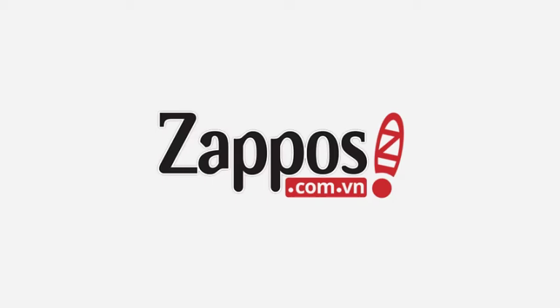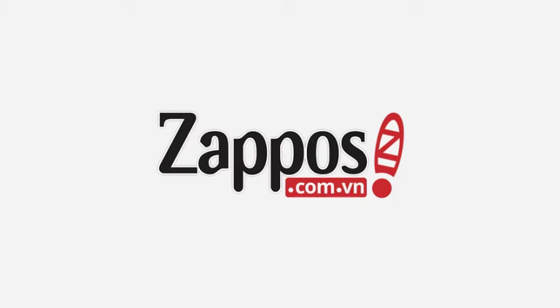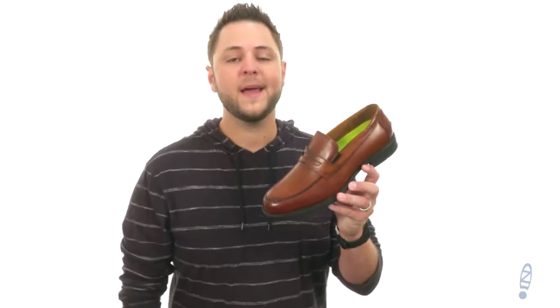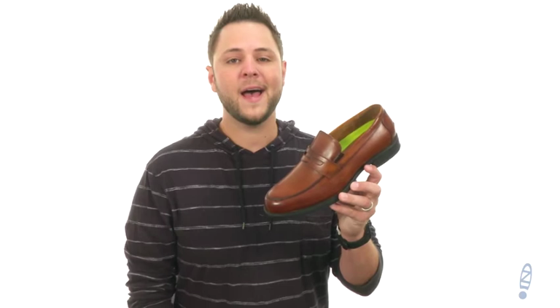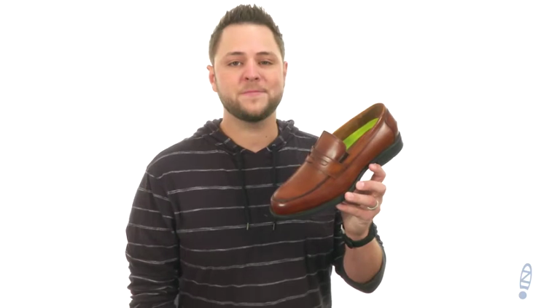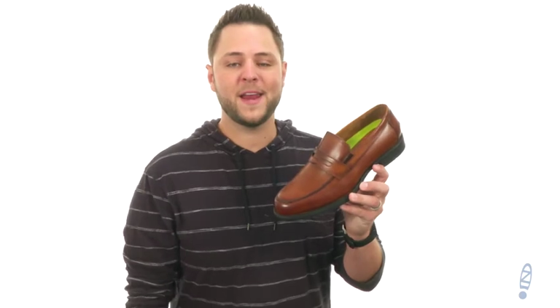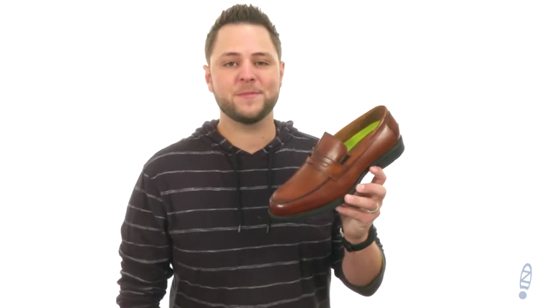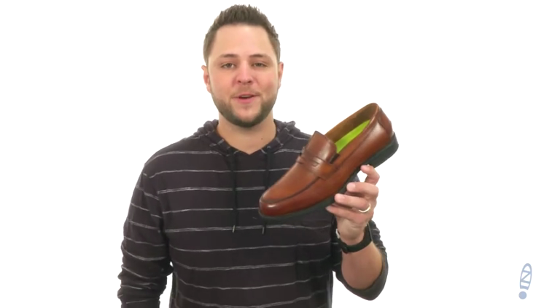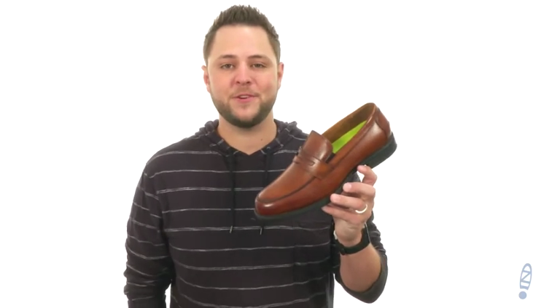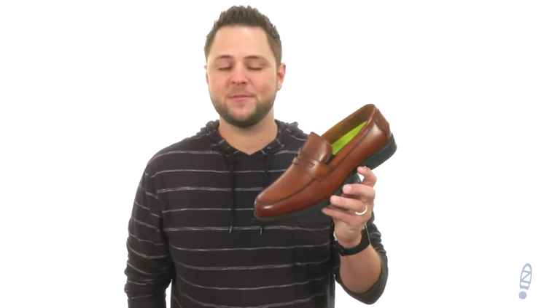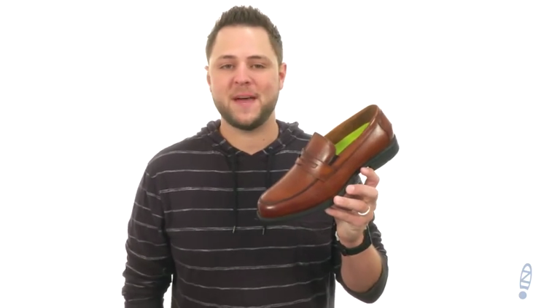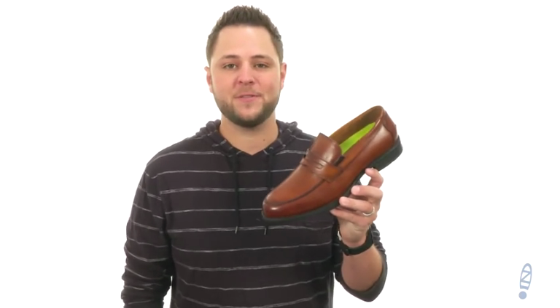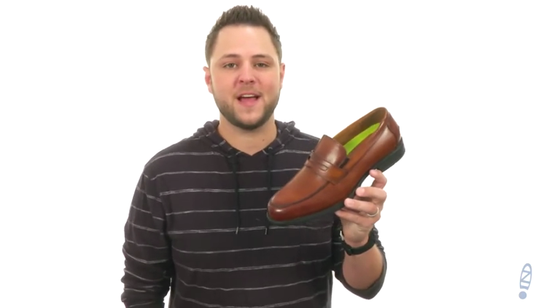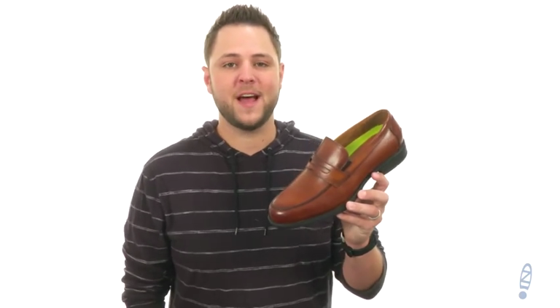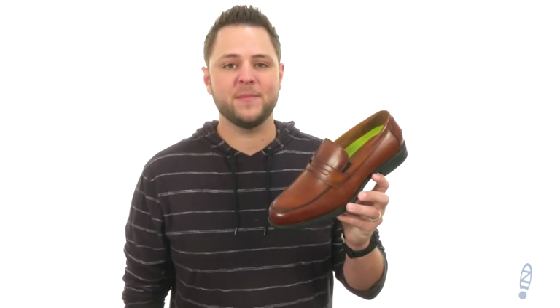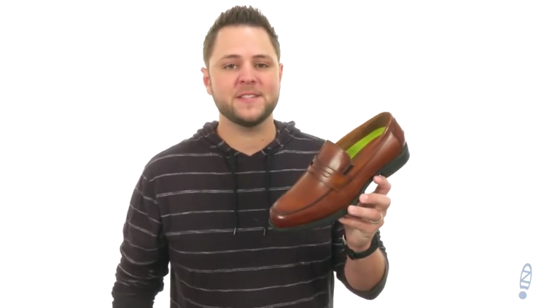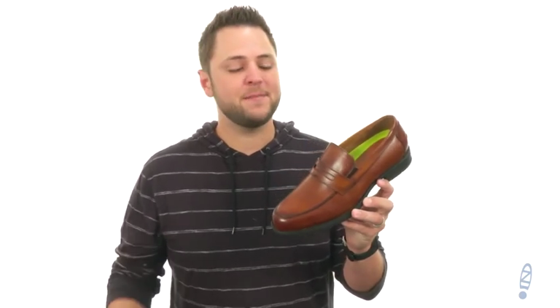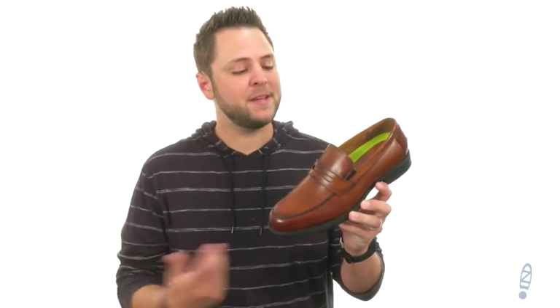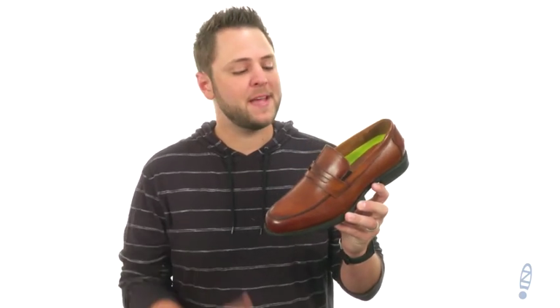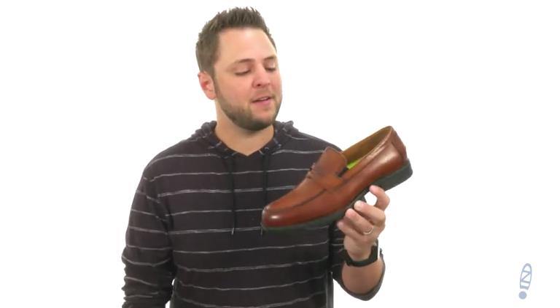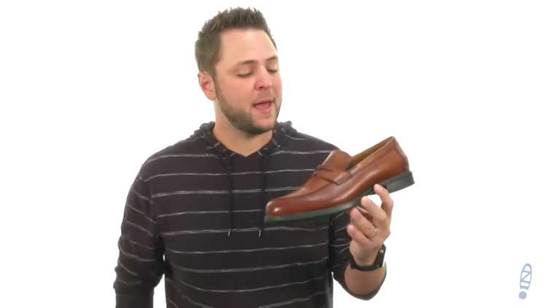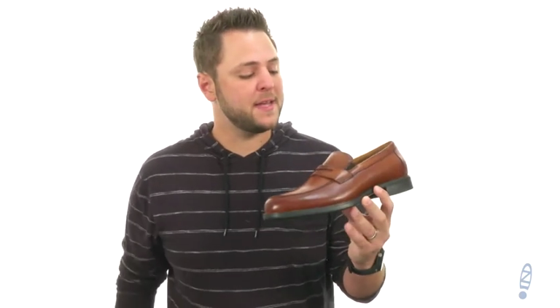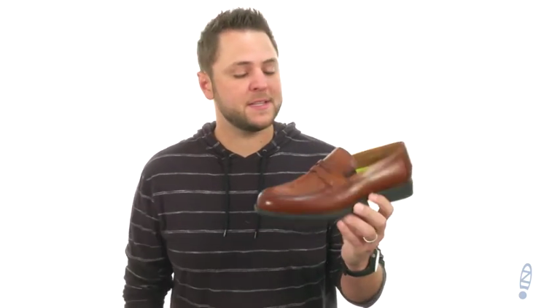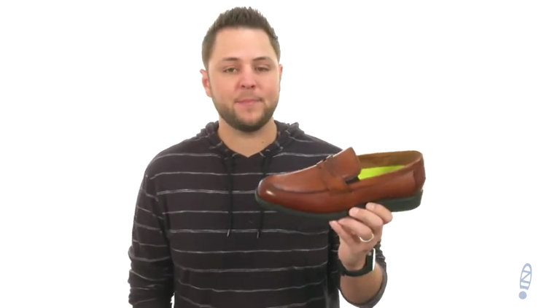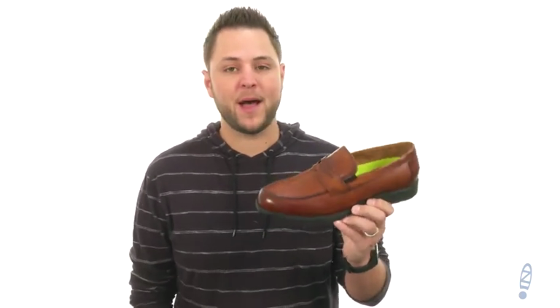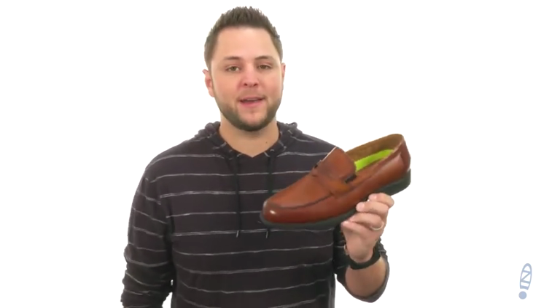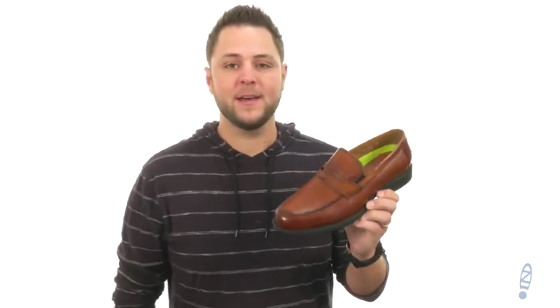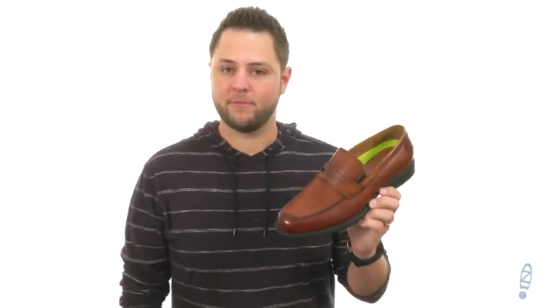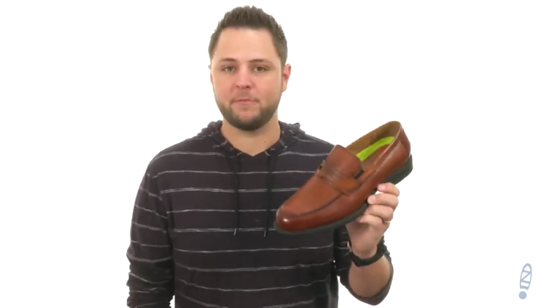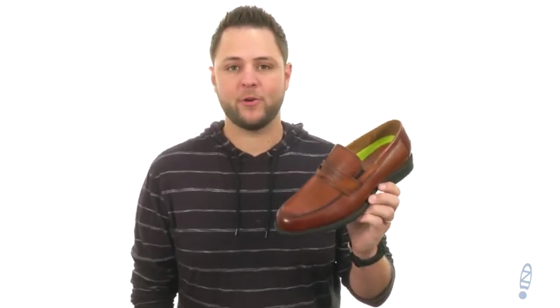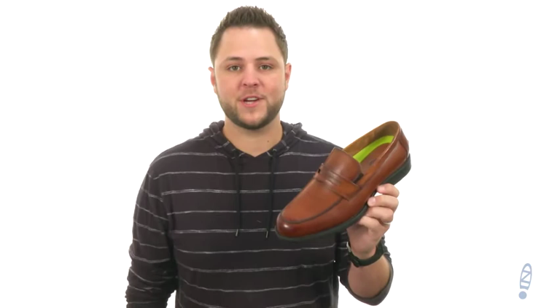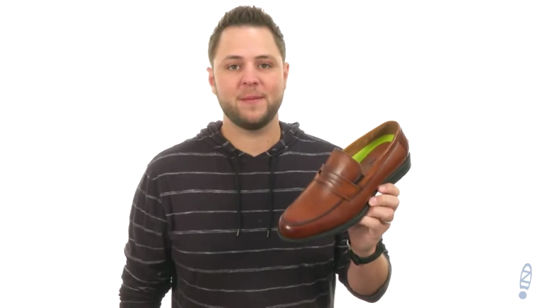Hey guys, my name is Richard from Zappos.com and this is the Midtown Penny Slip-On from Floorshine.